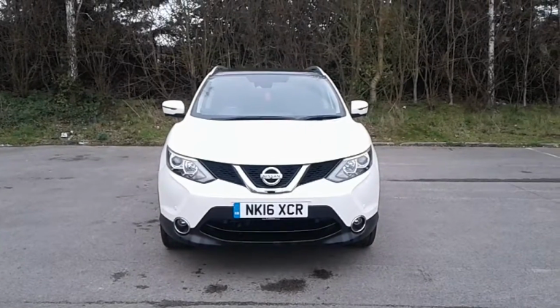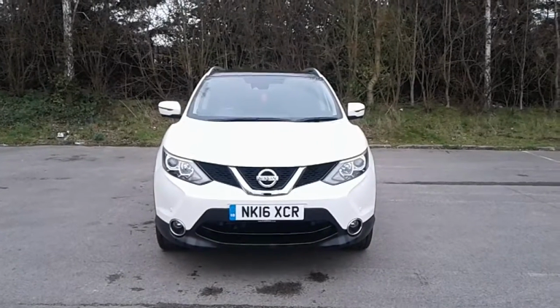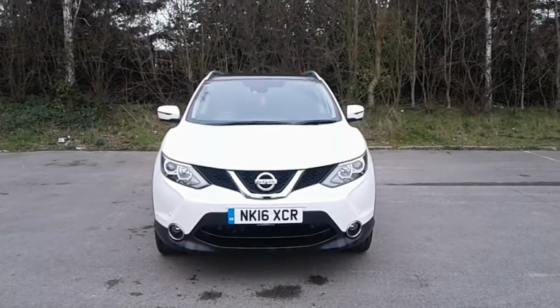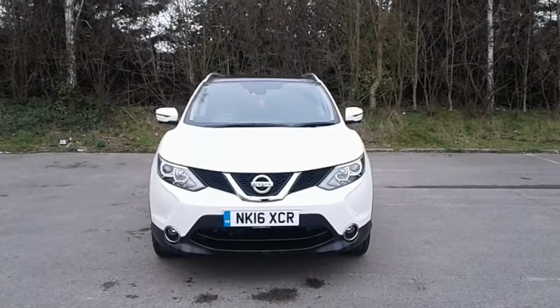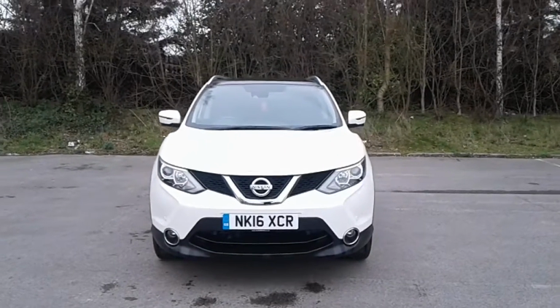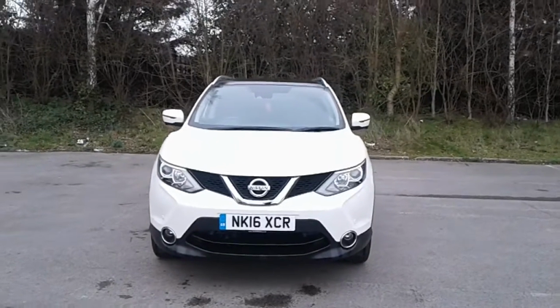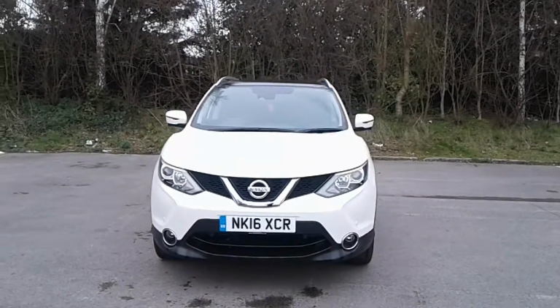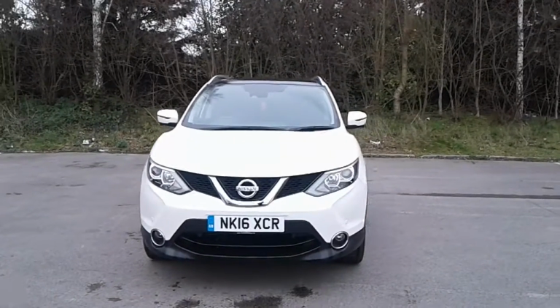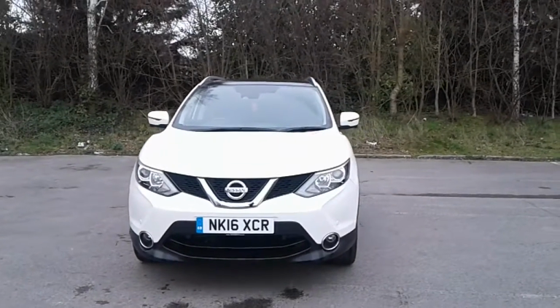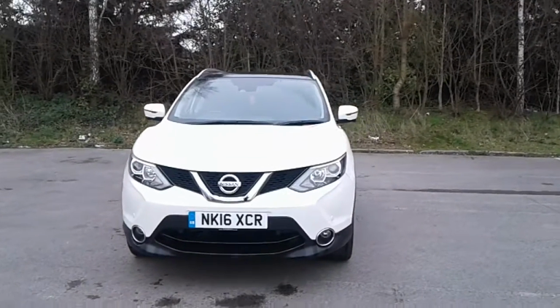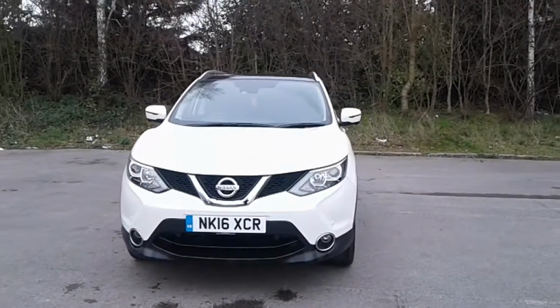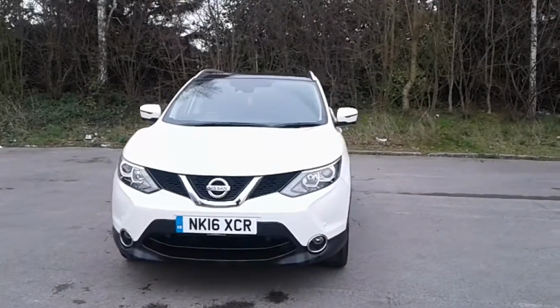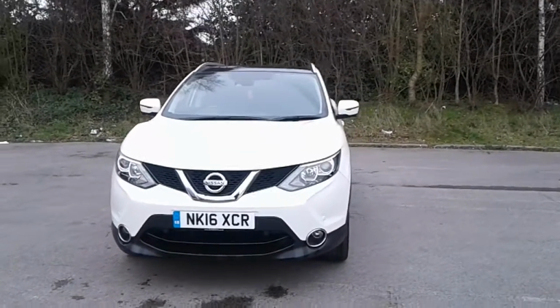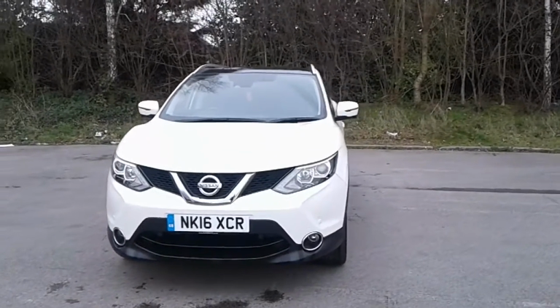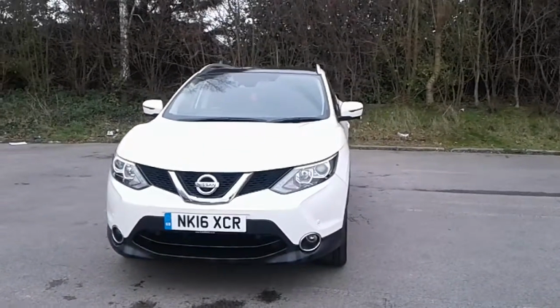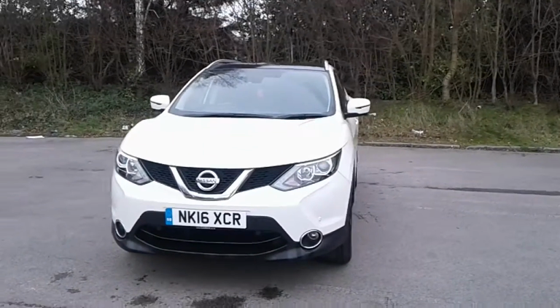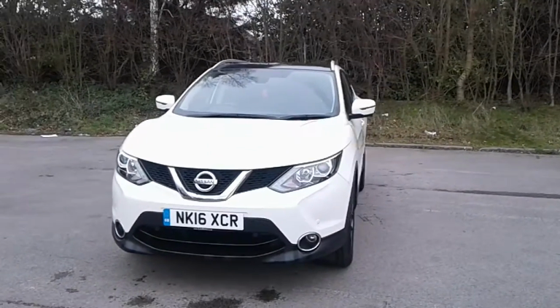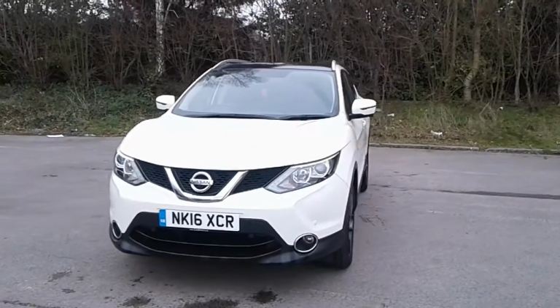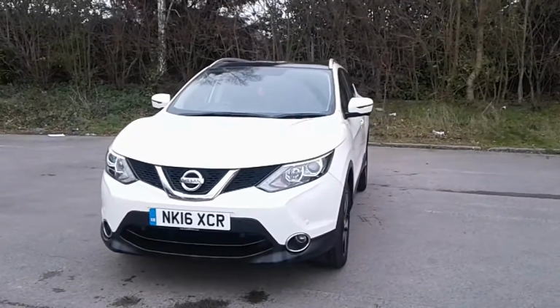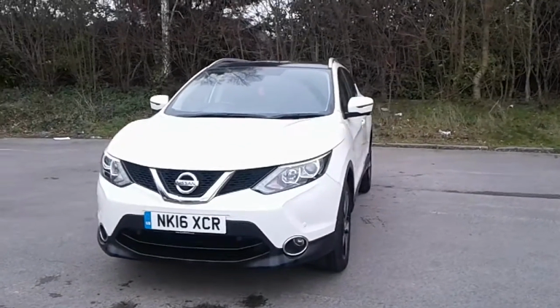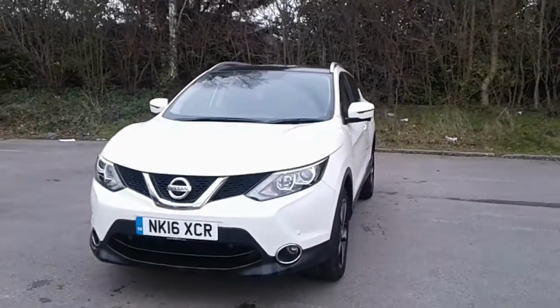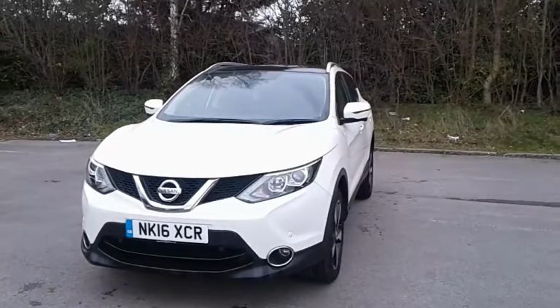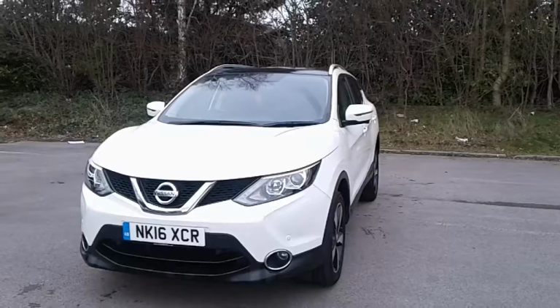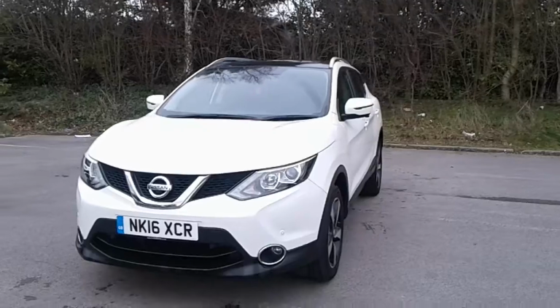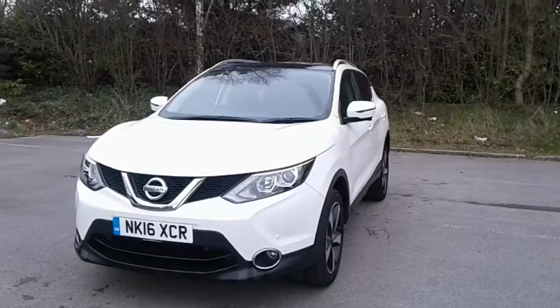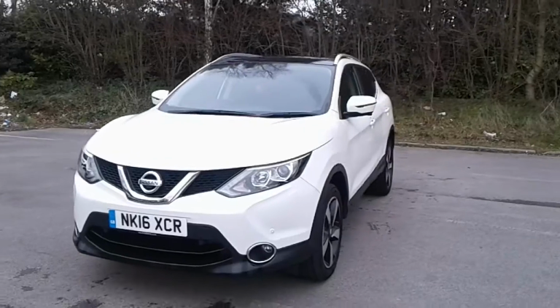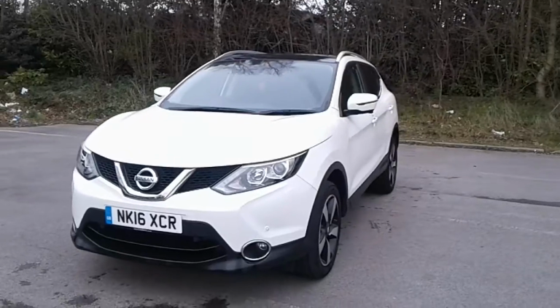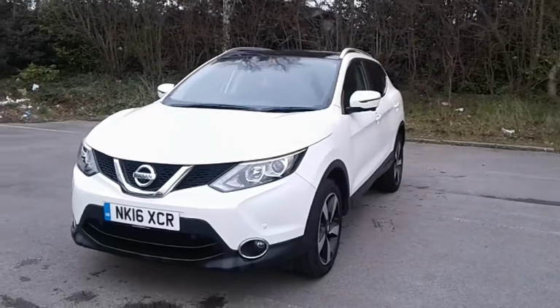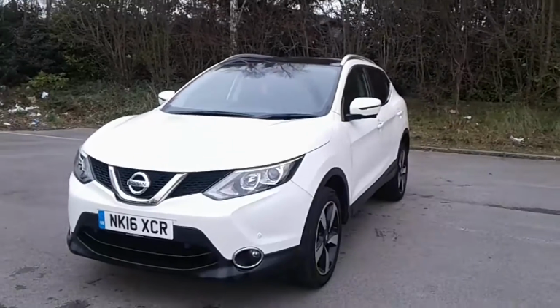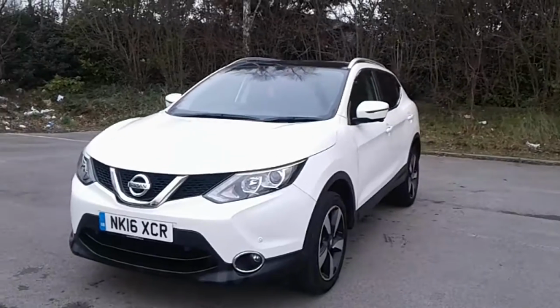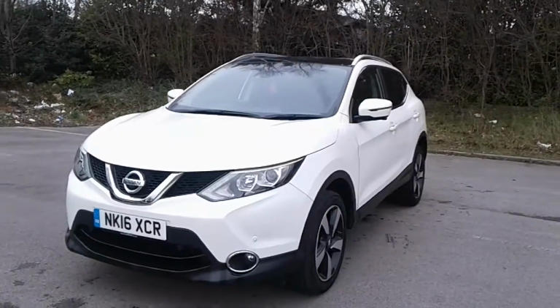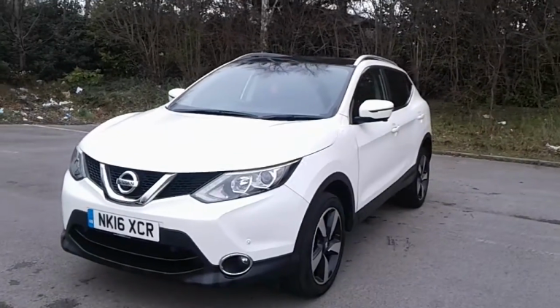Welcome to Pentagon at Lincoln Tritton Road. Here we have a 2016 Nissan Qashqai.